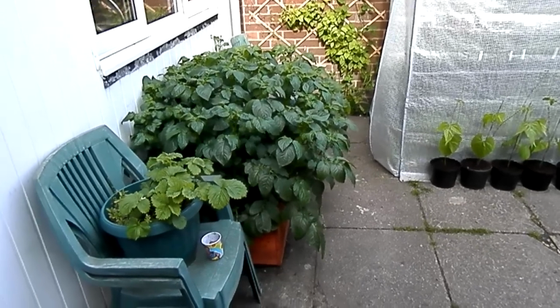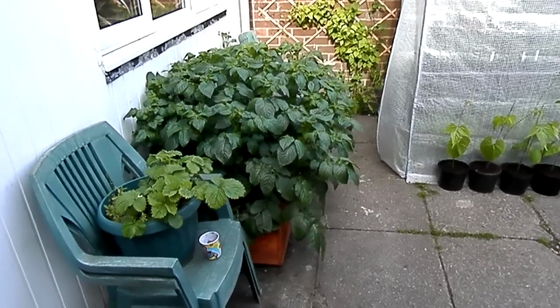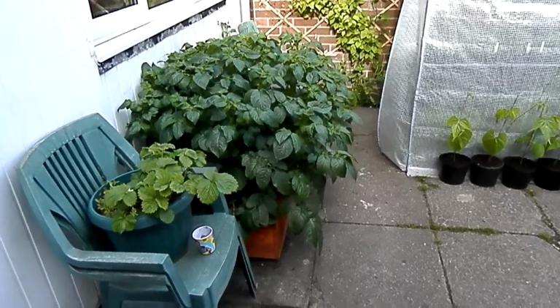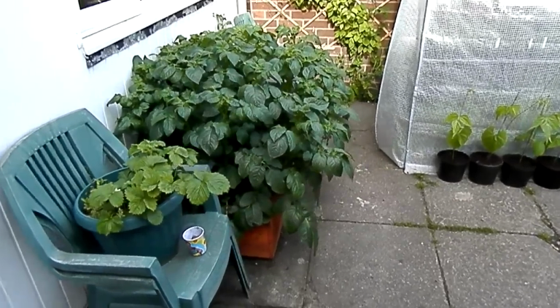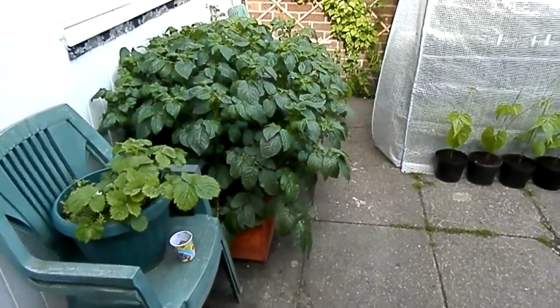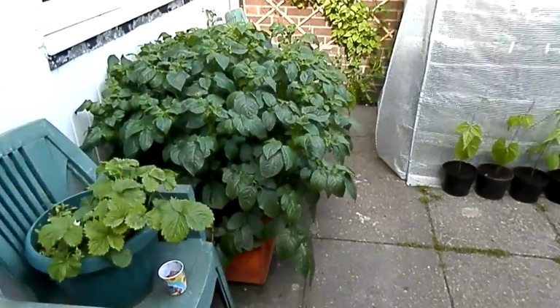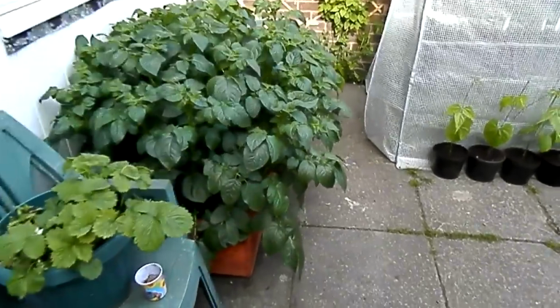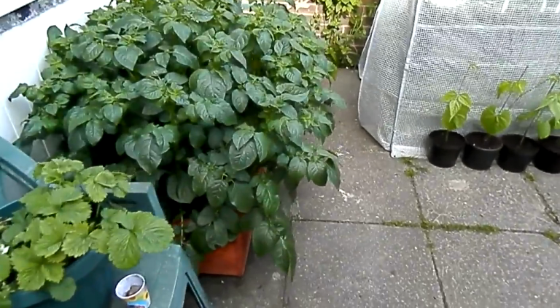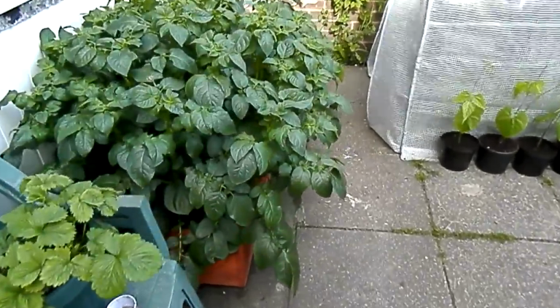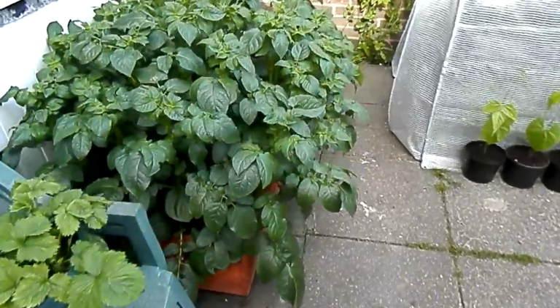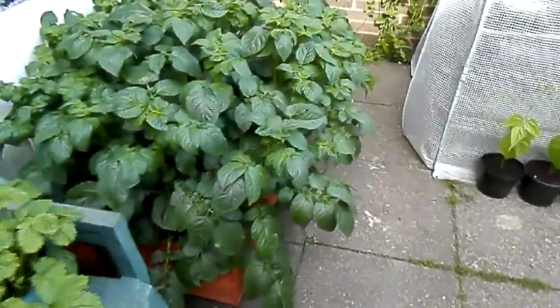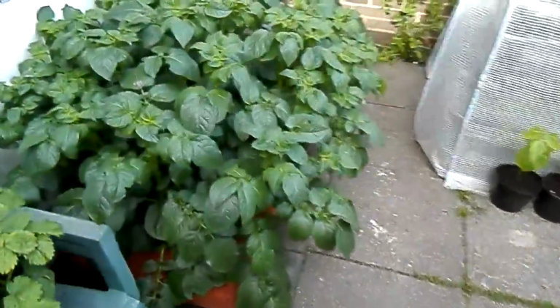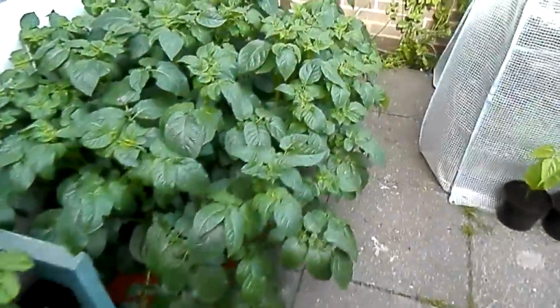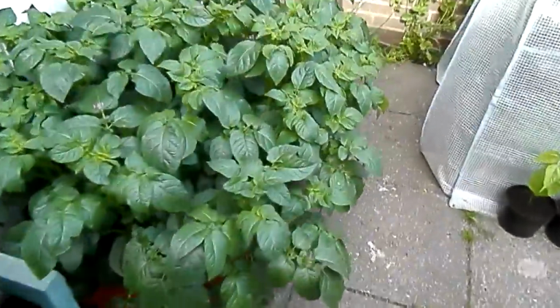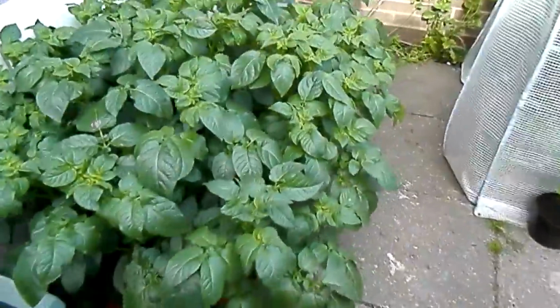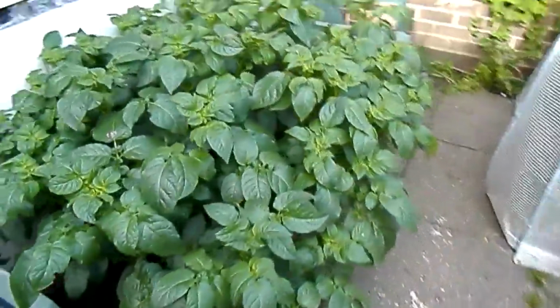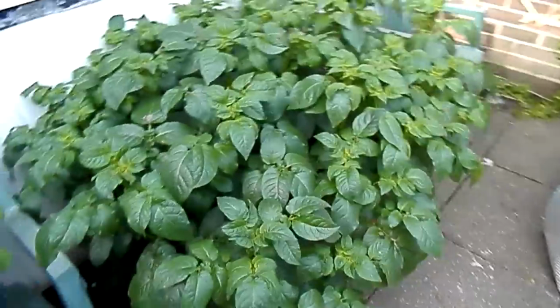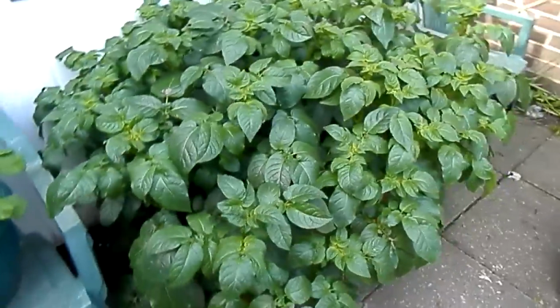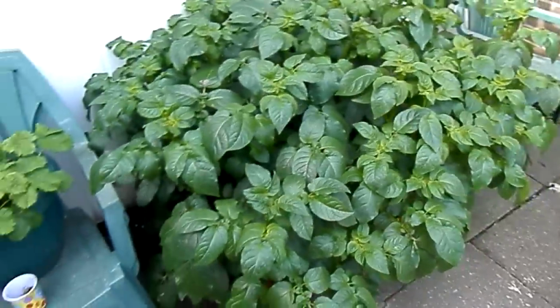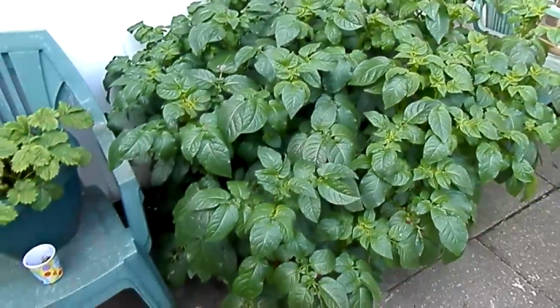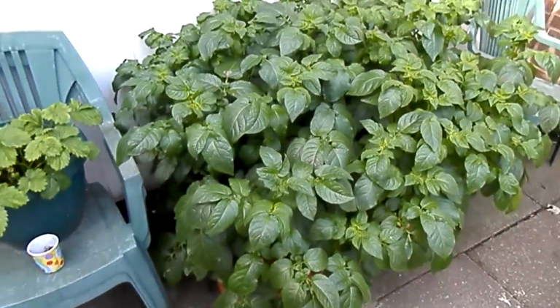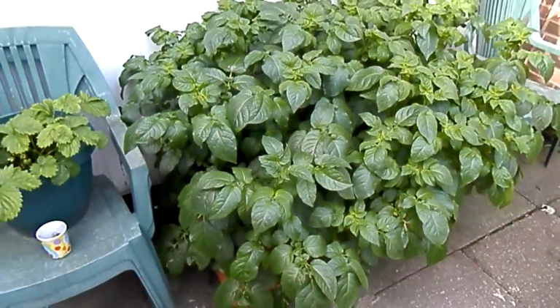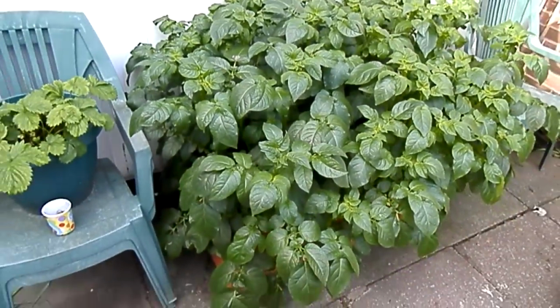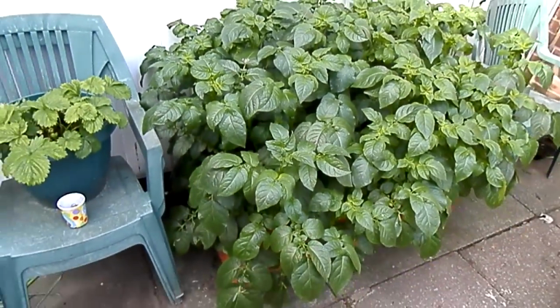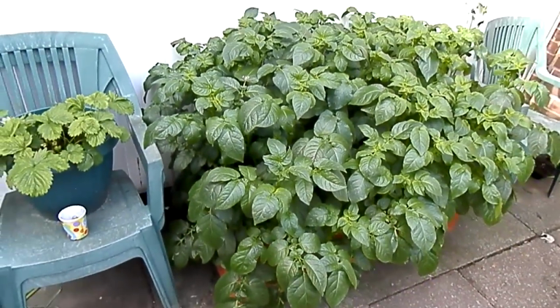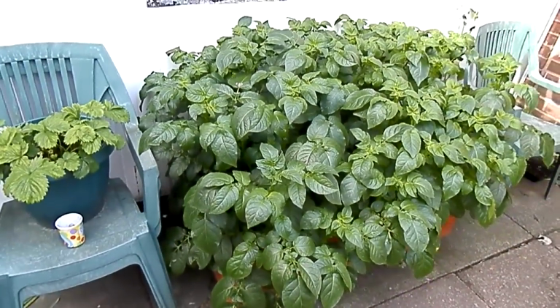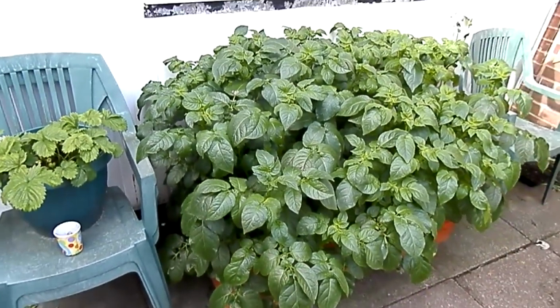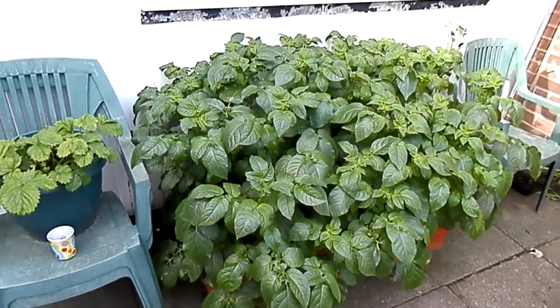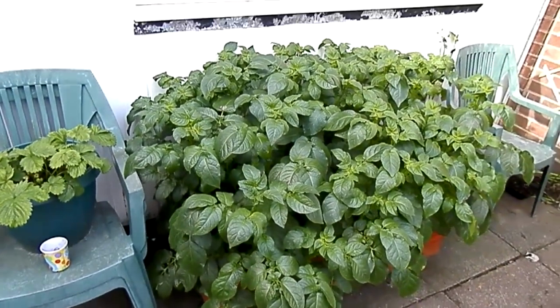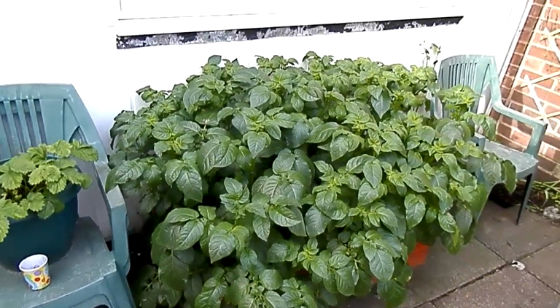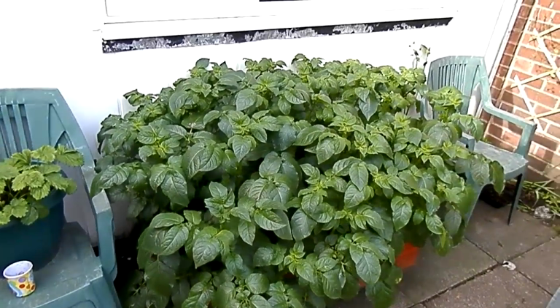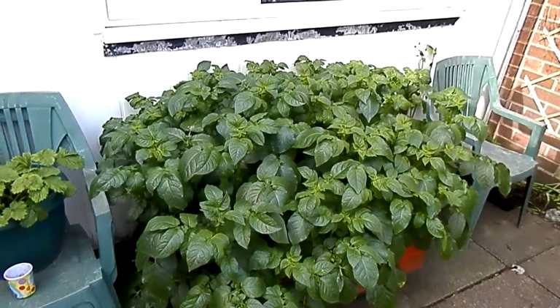Good afternoon. Quick change from the allotment — quick look in the back garden now.